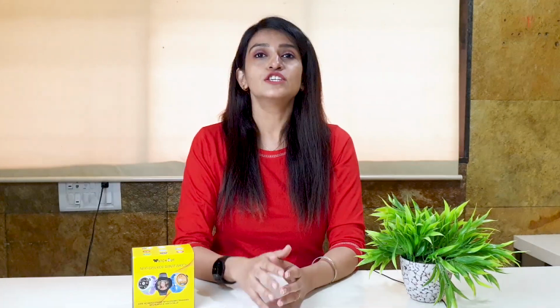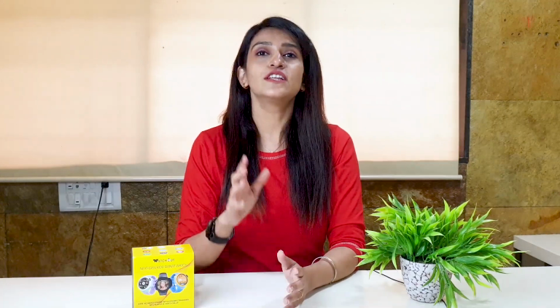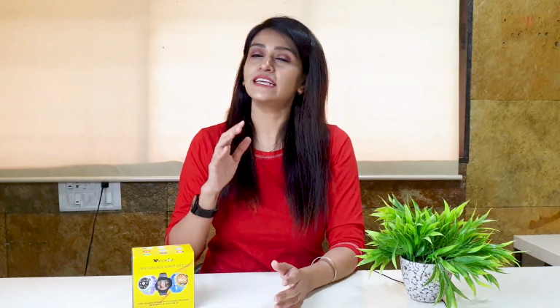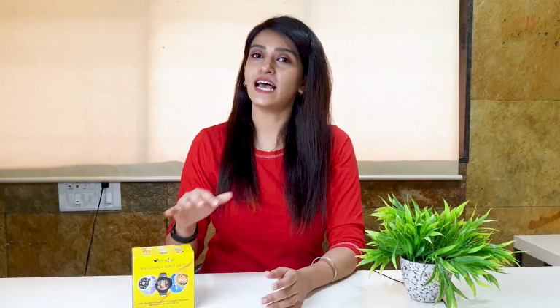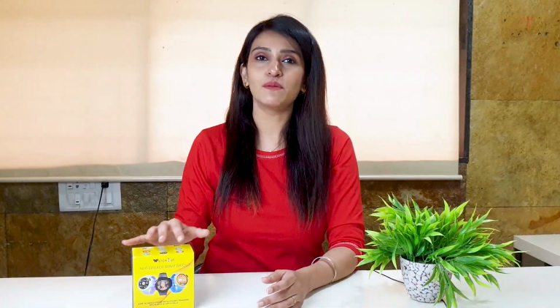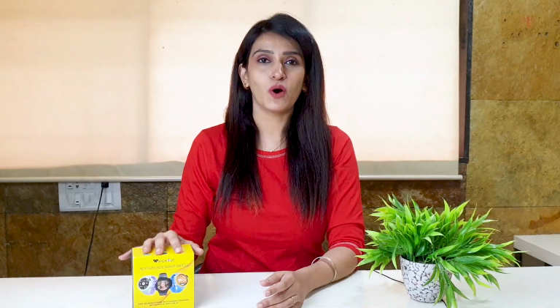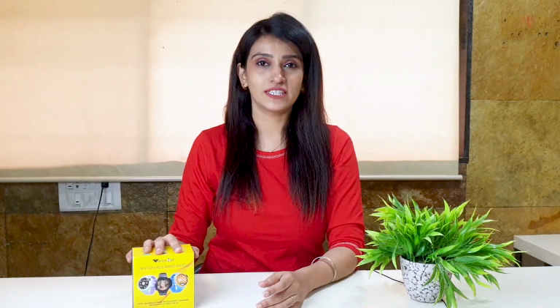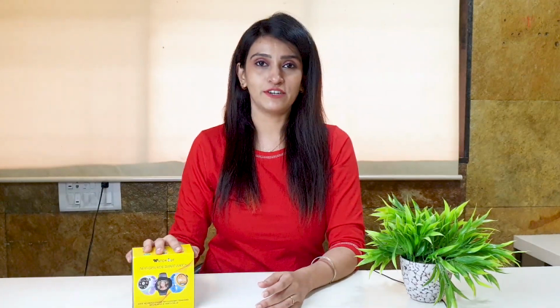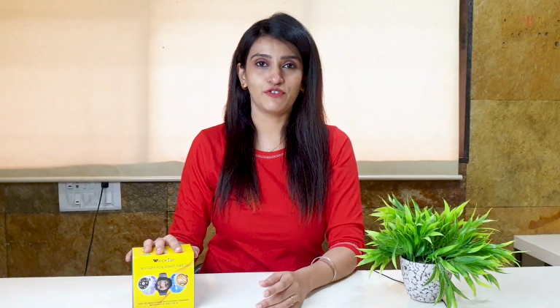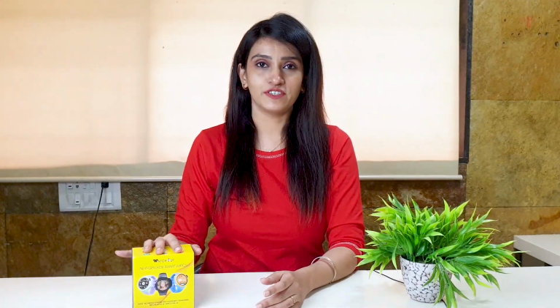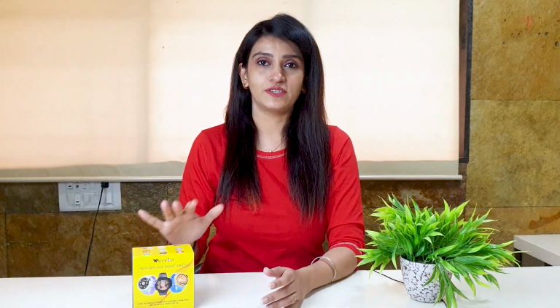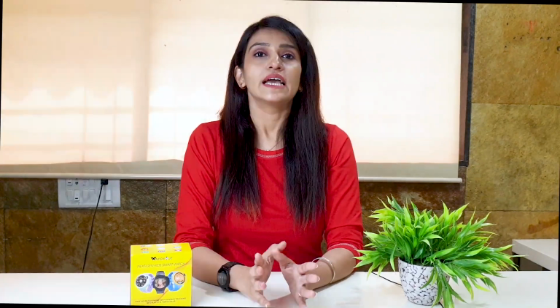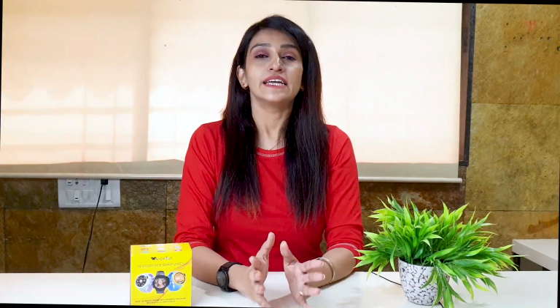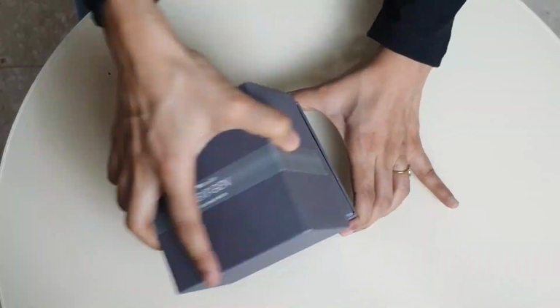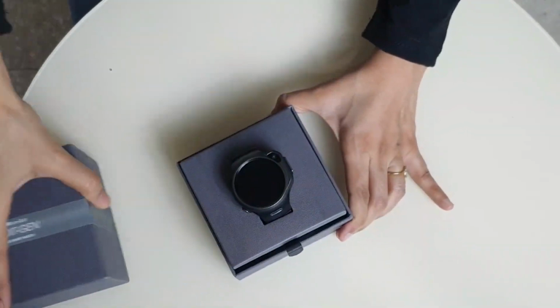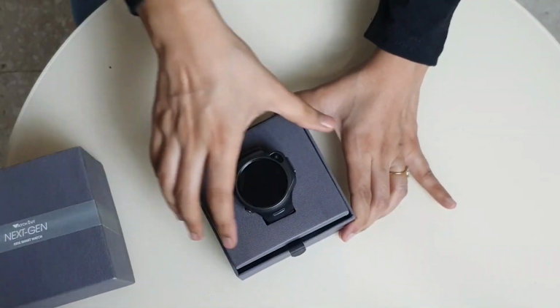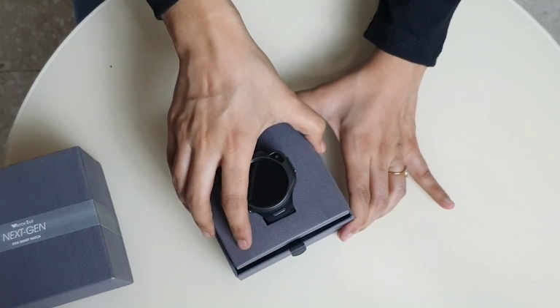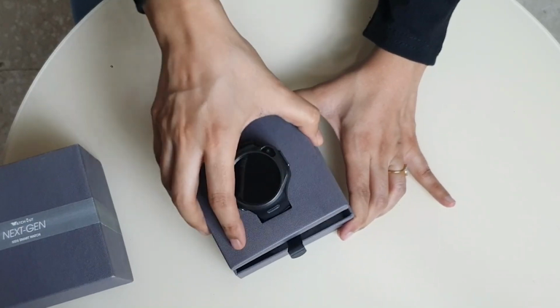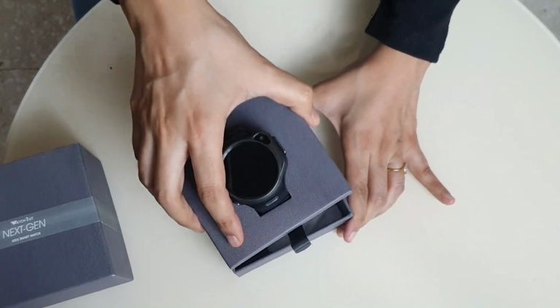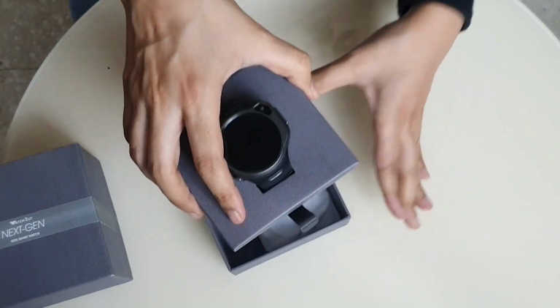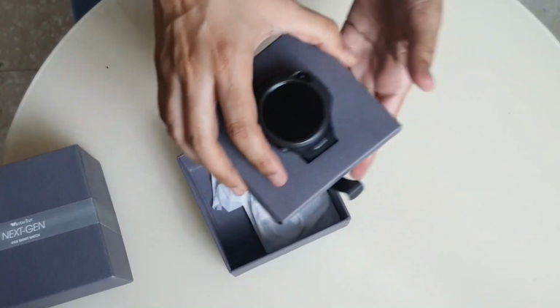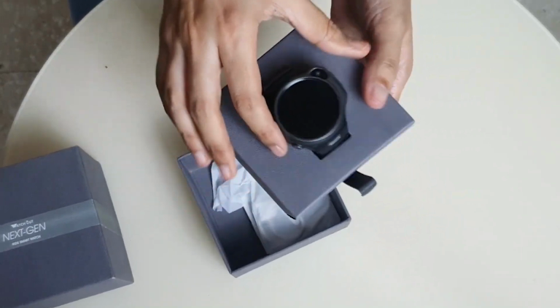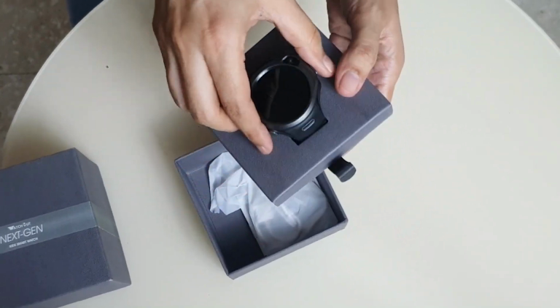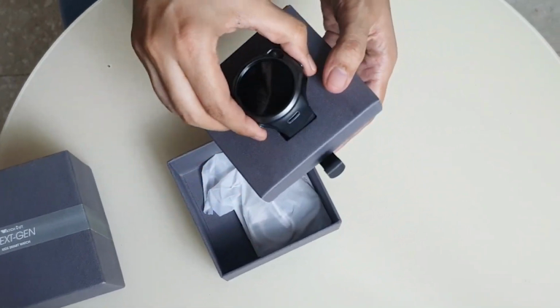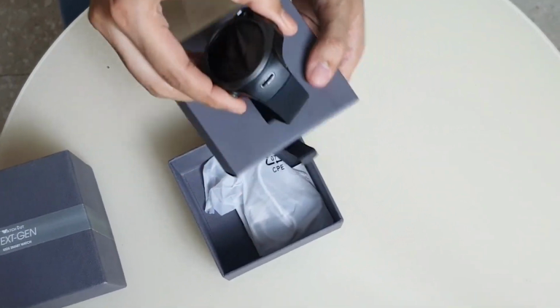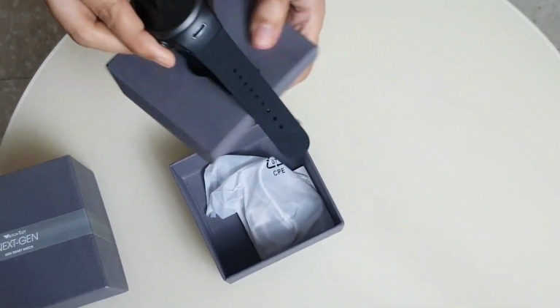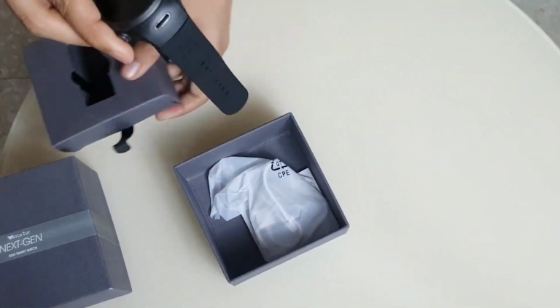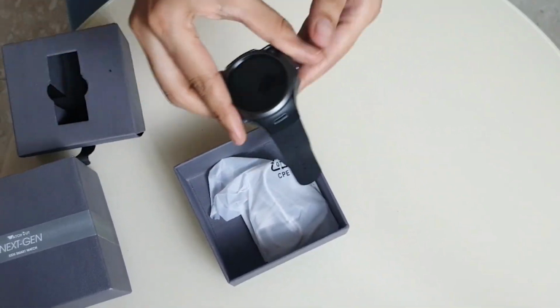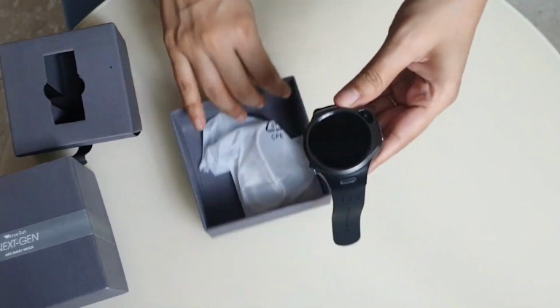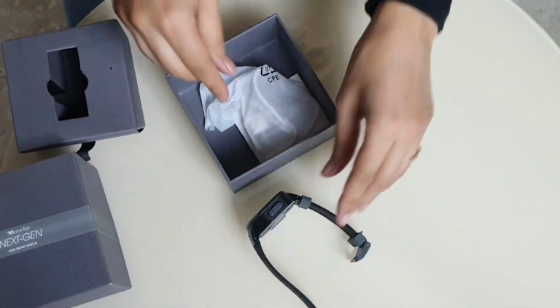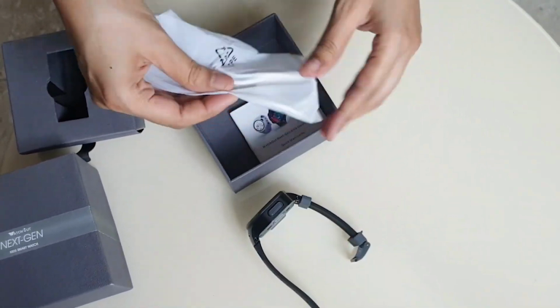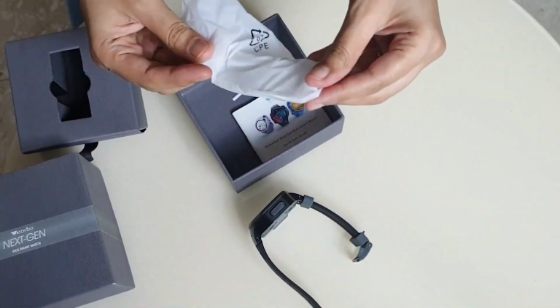So let's unbox it first. It has a manual, watch, and a magnetic charger.